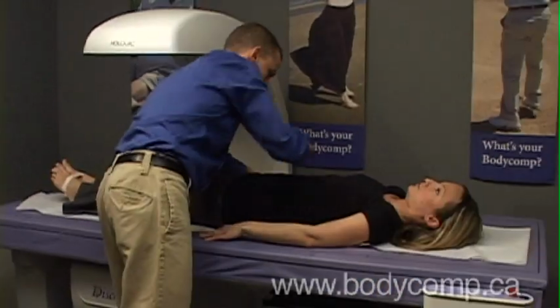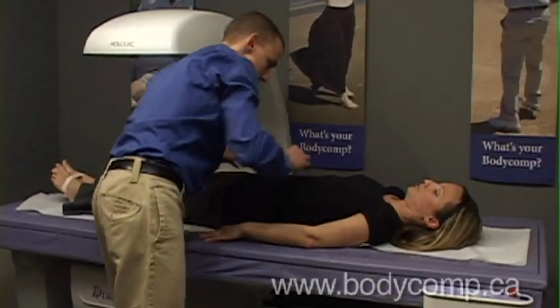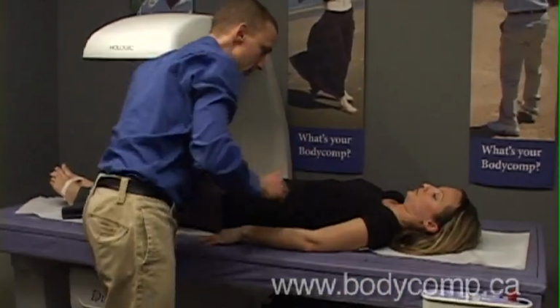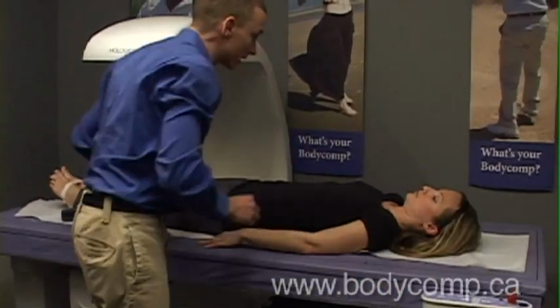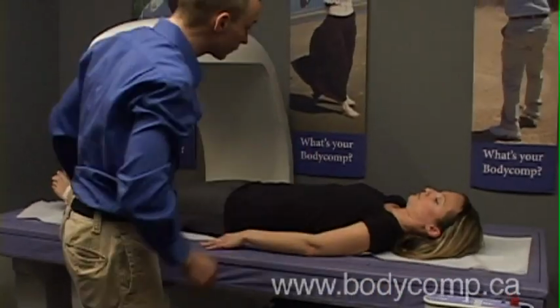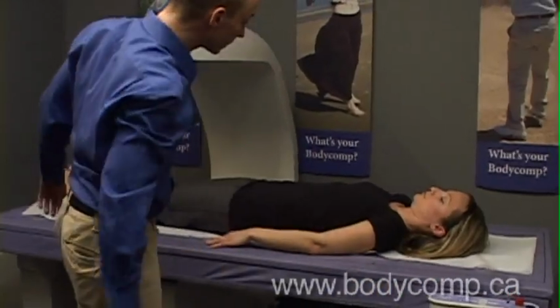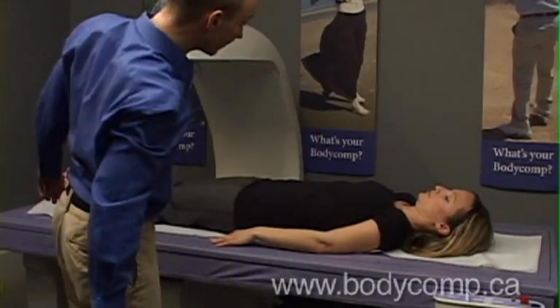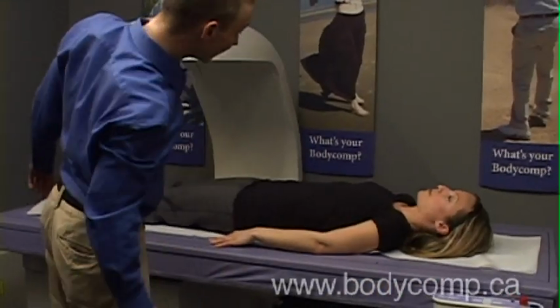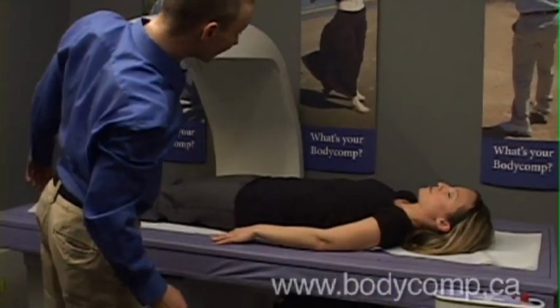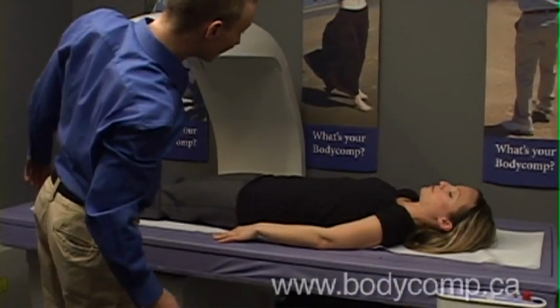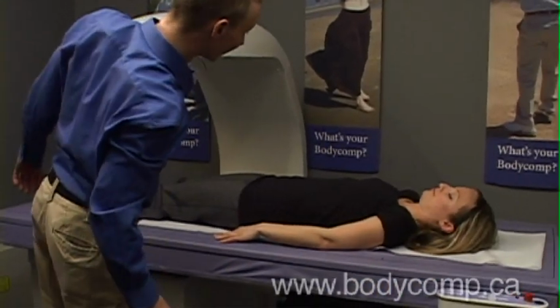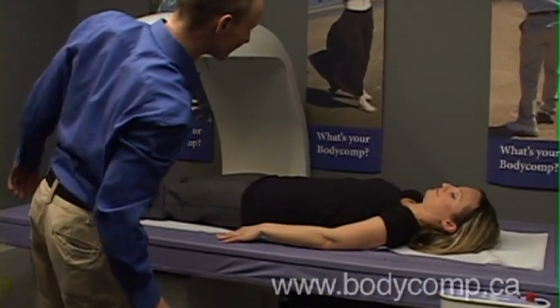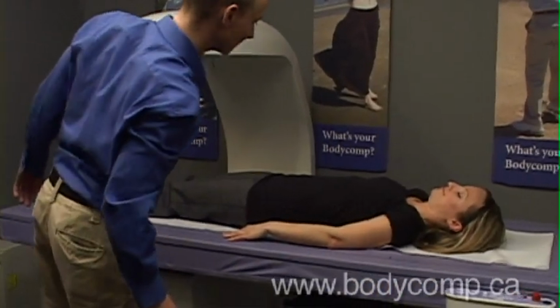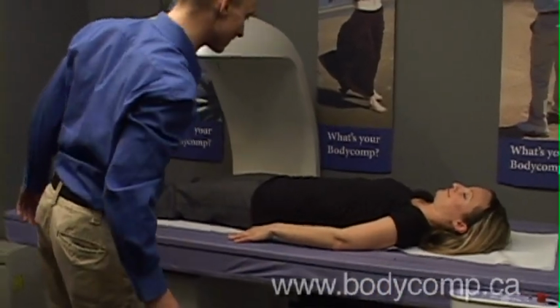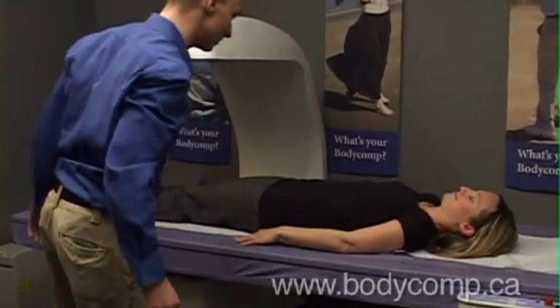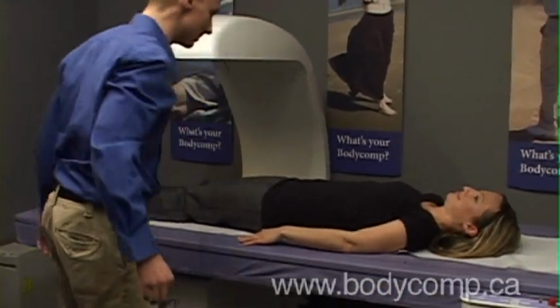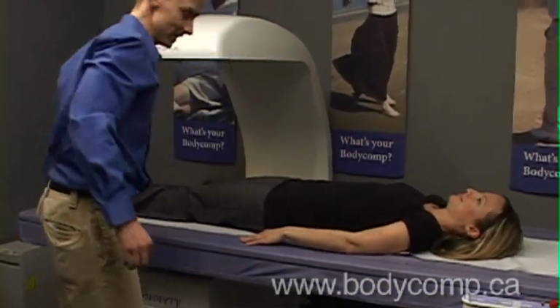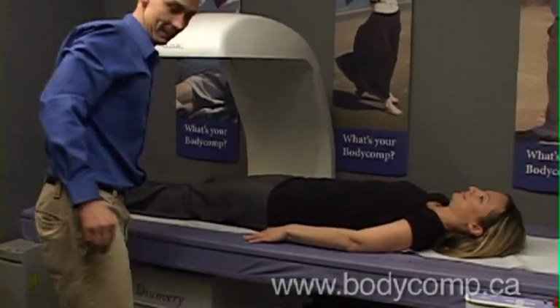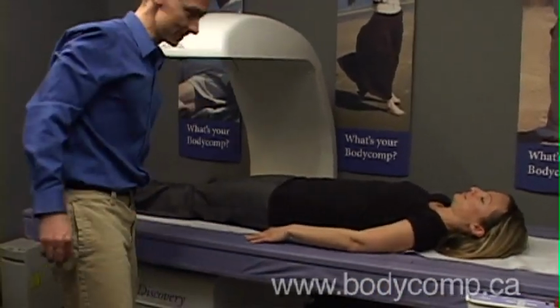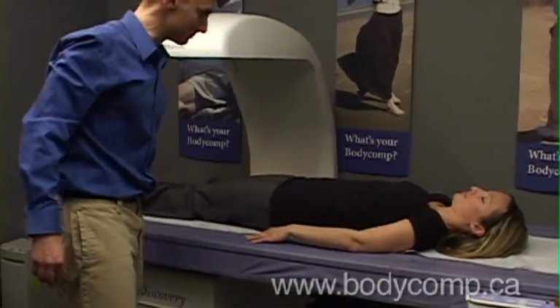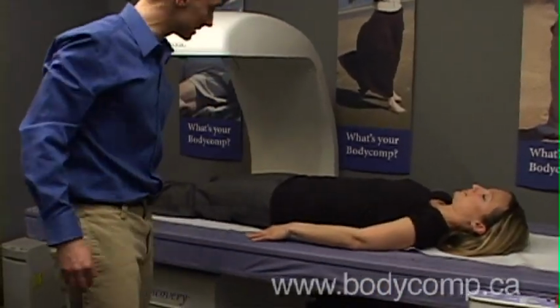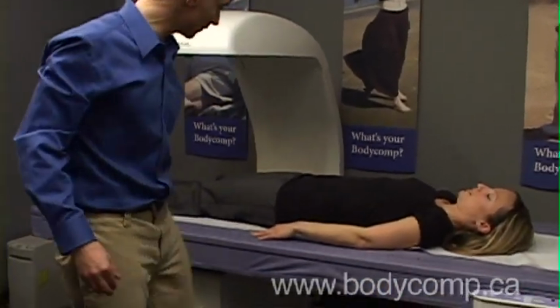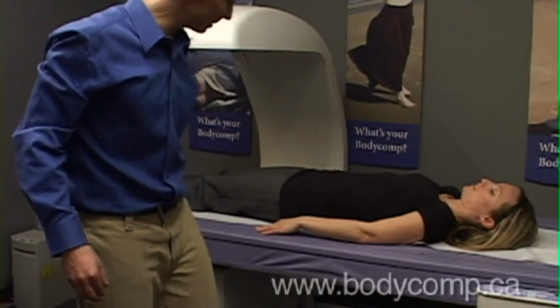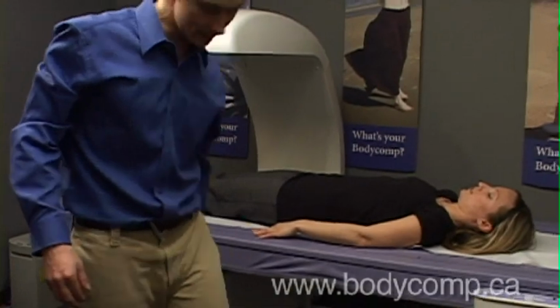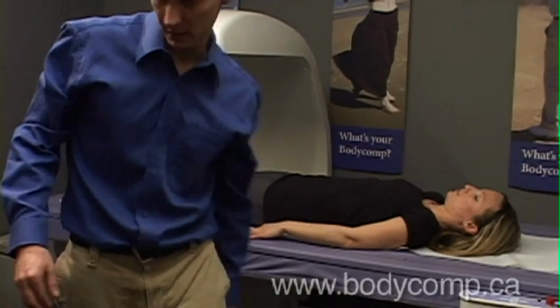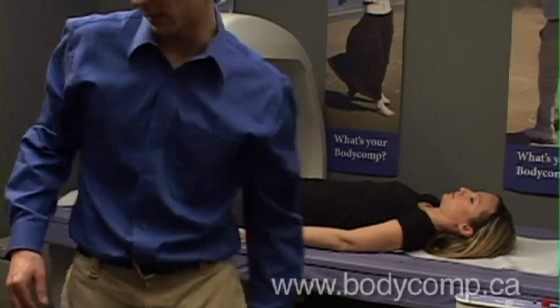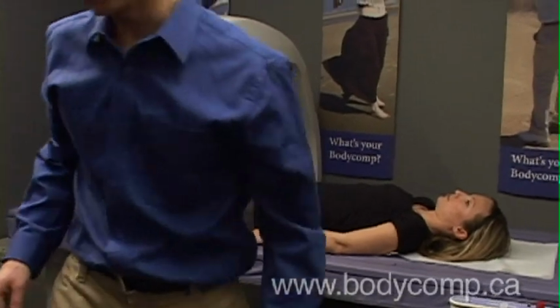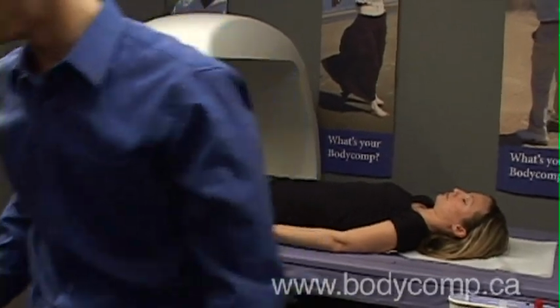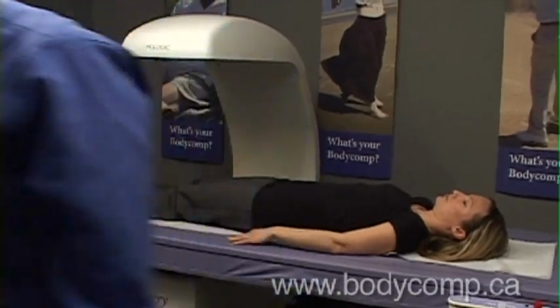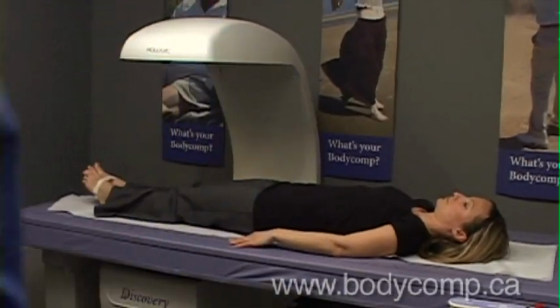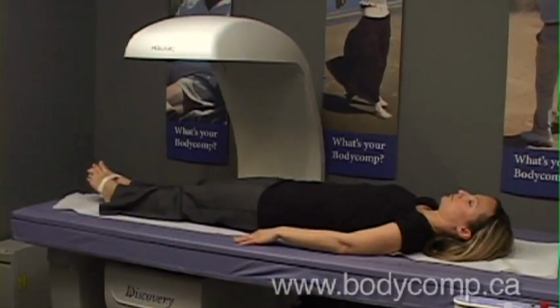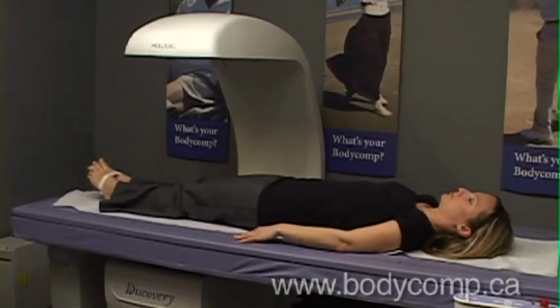Perfect. Are you comfortable there? I'm comfortable. Alright, so I'm going to start moving the bed now. It's about 7 minutes. I'll let you know halfway through.